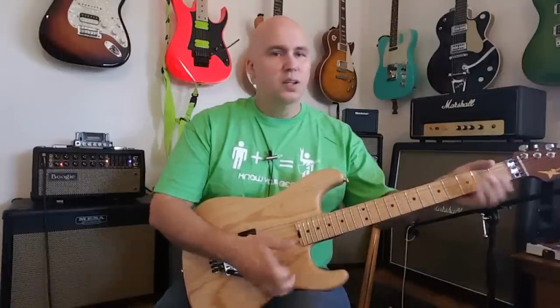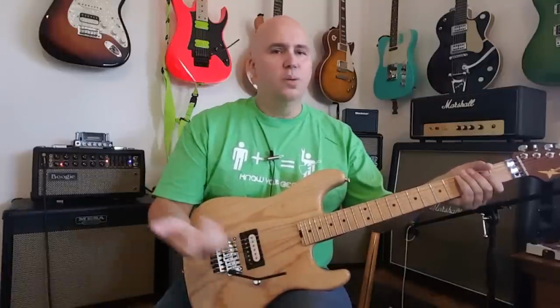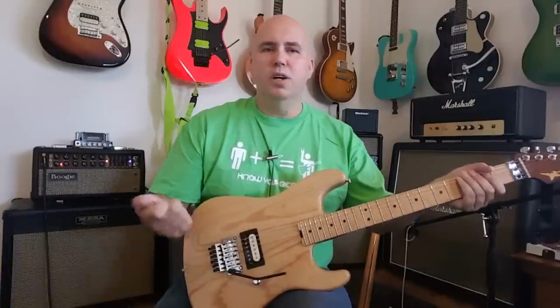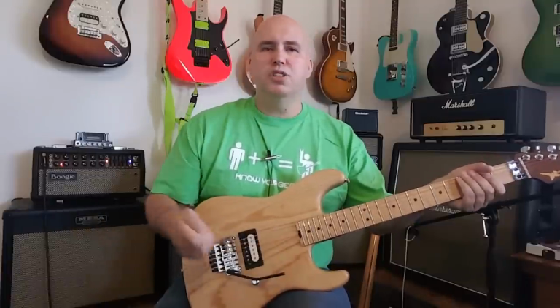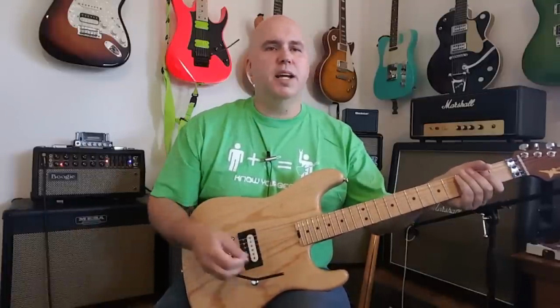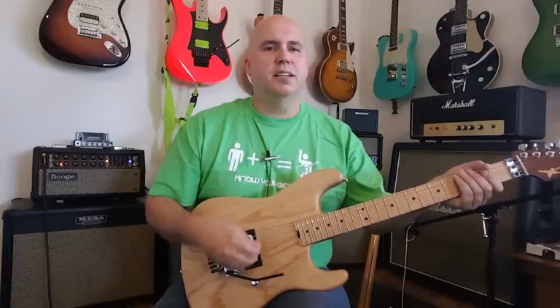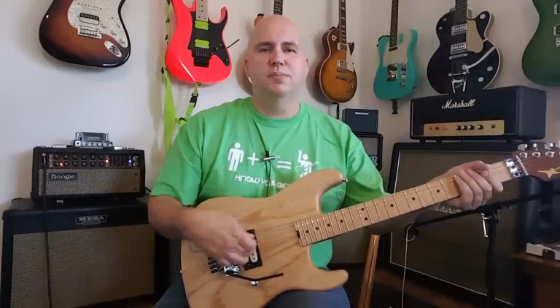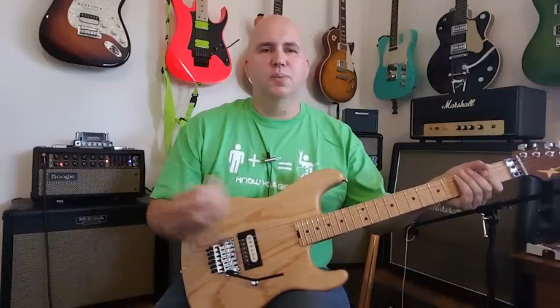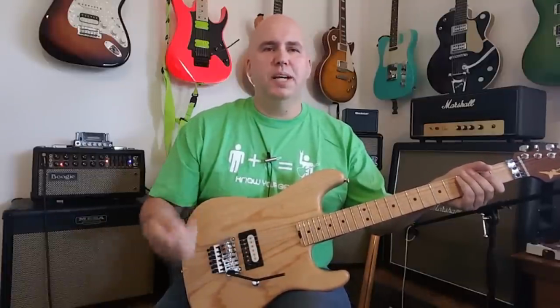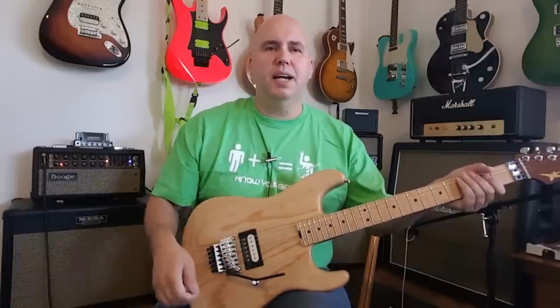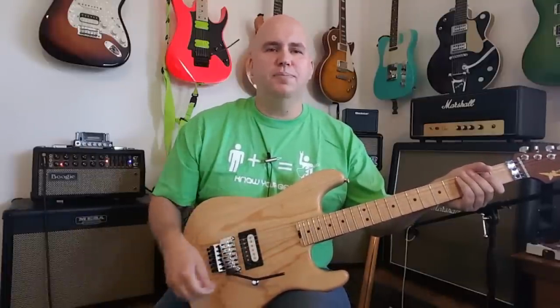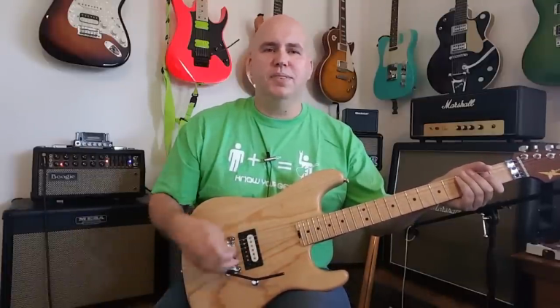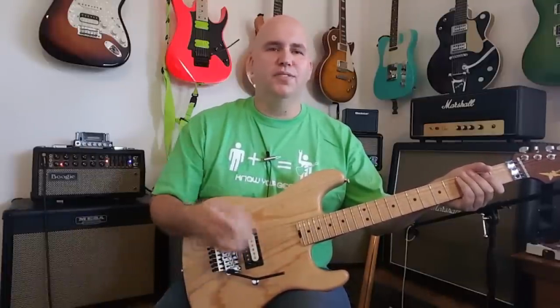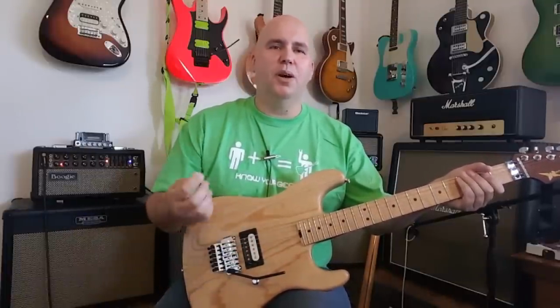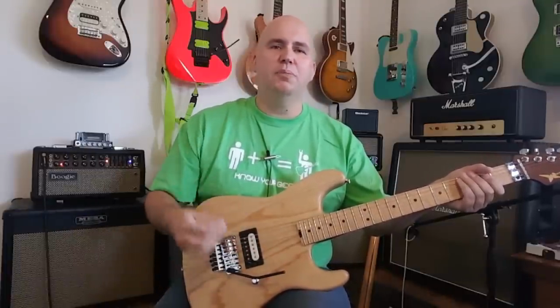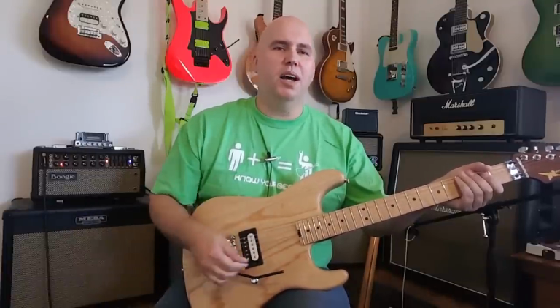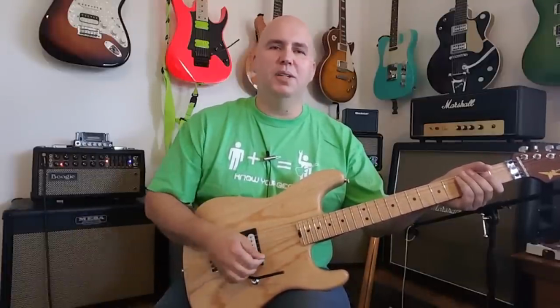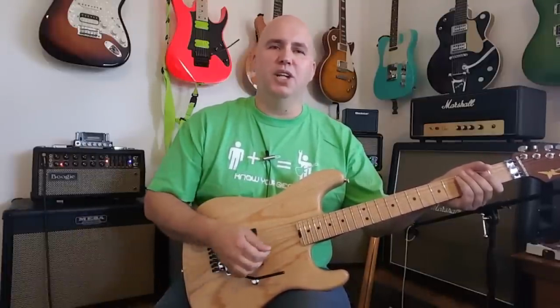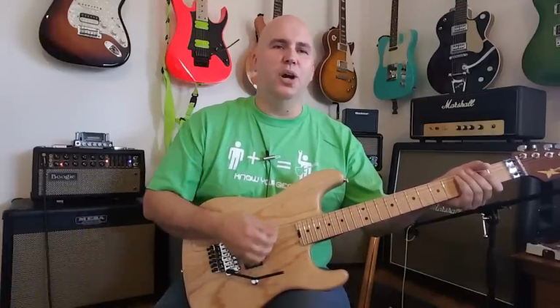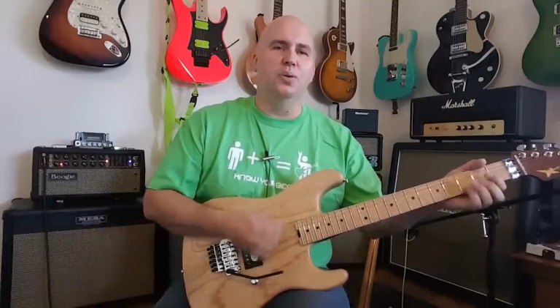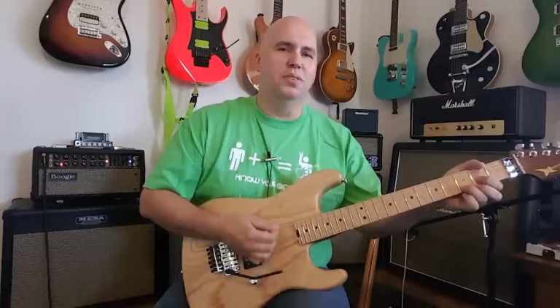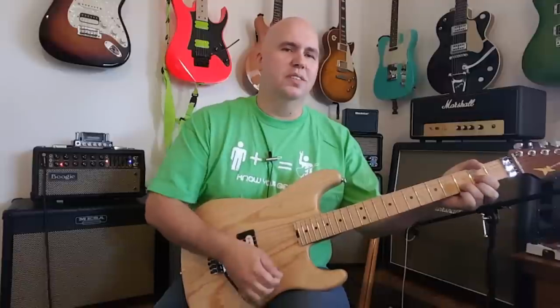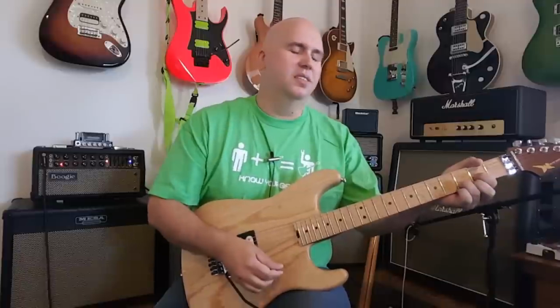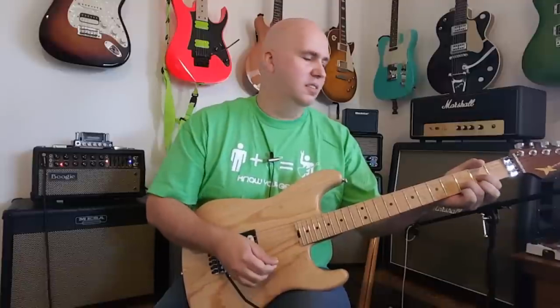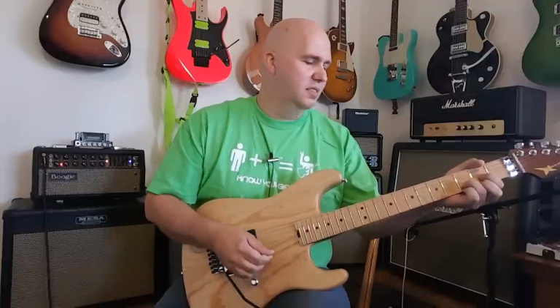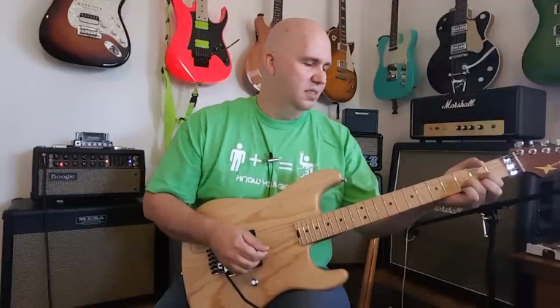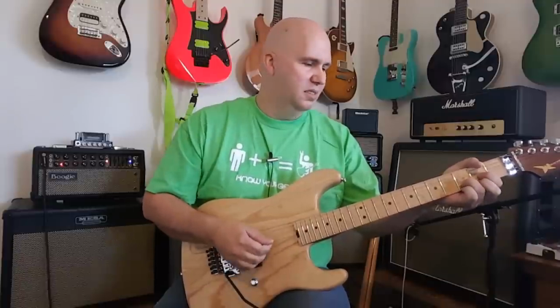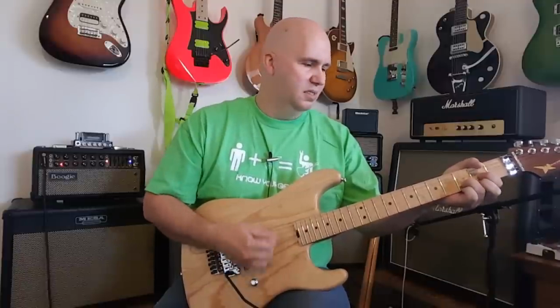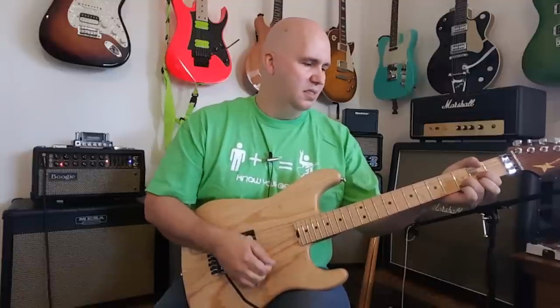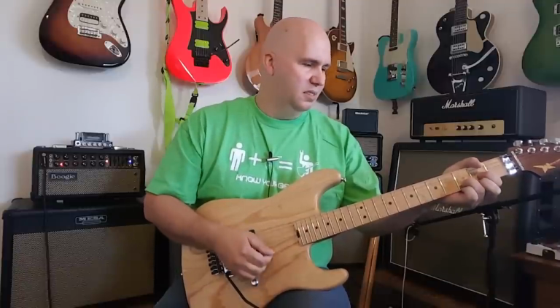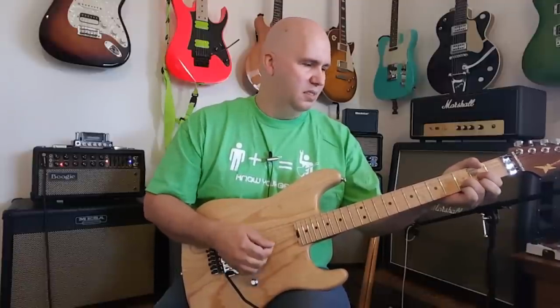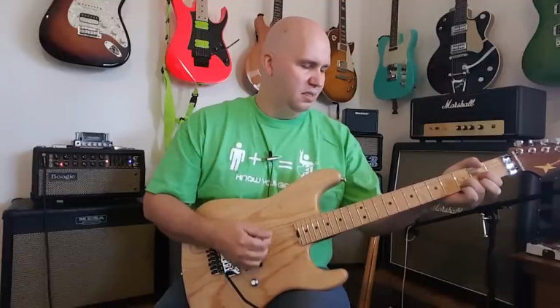Sounds great. One trick: pickup, volume knob, and go.